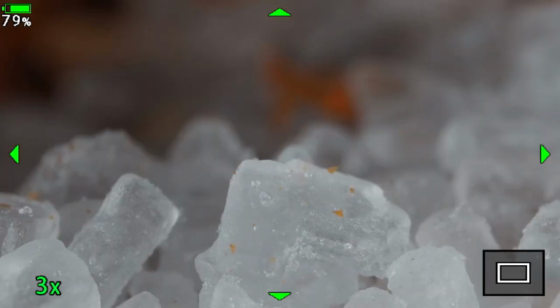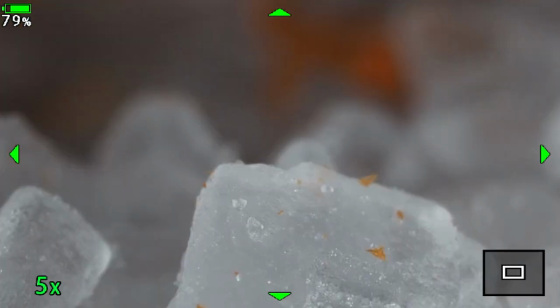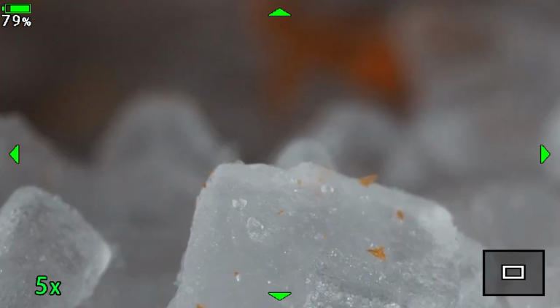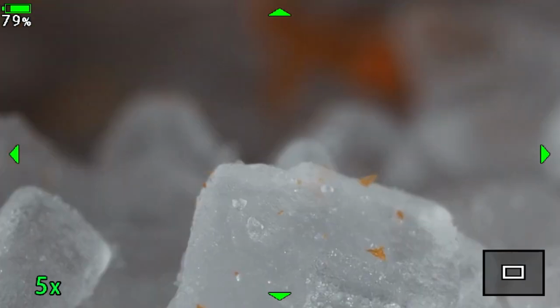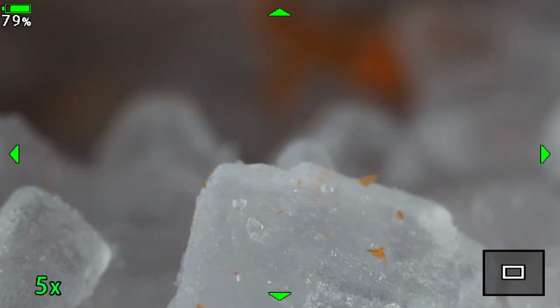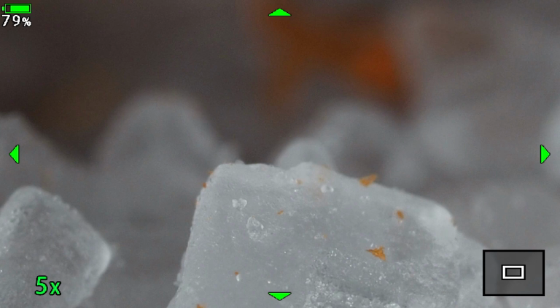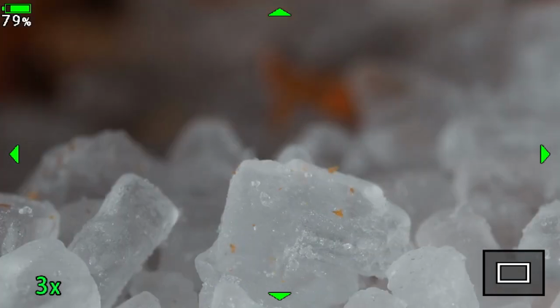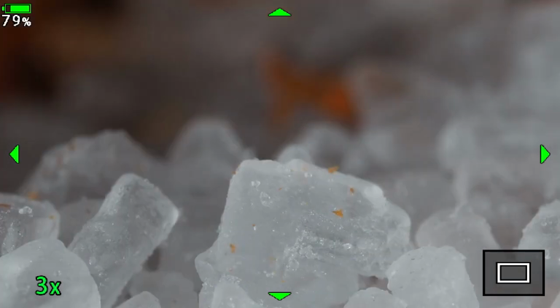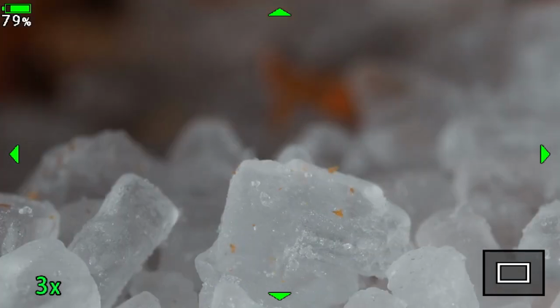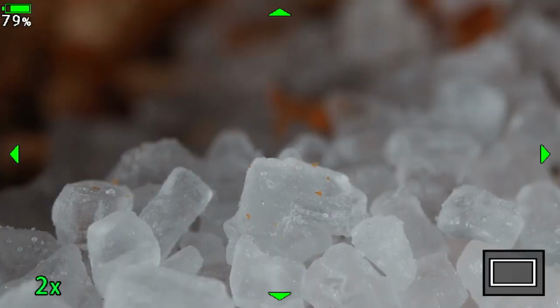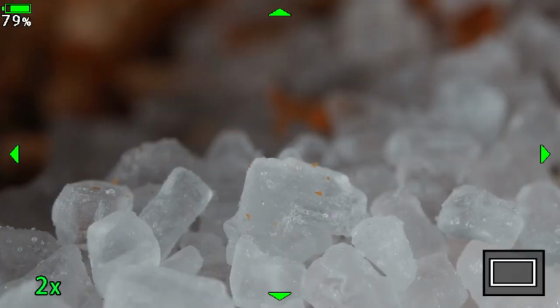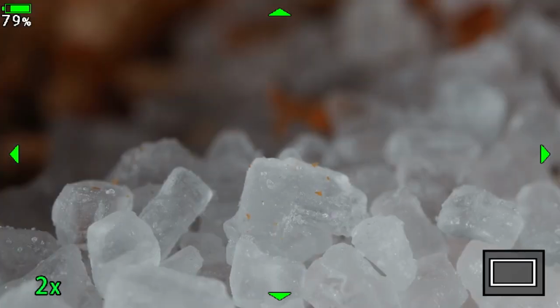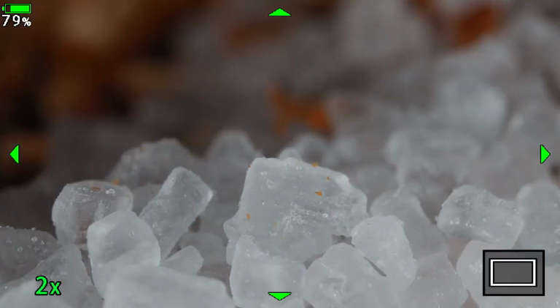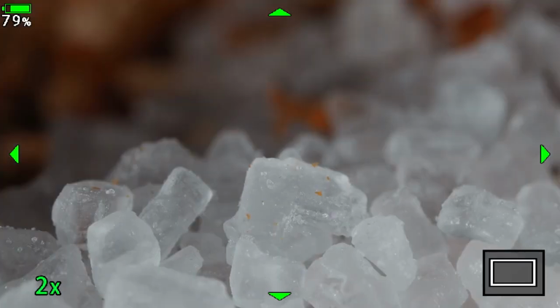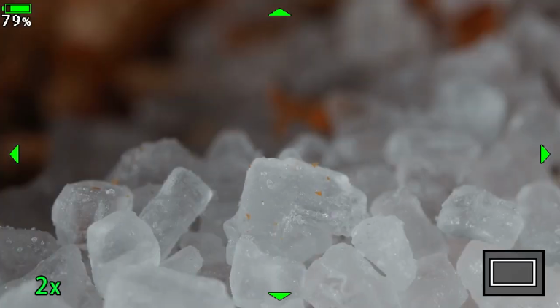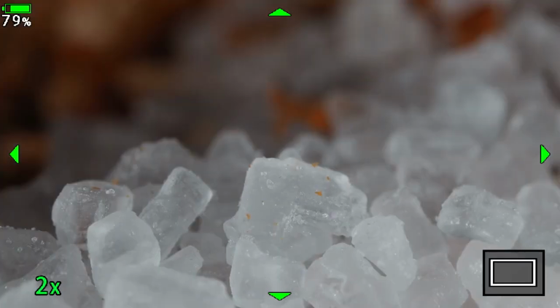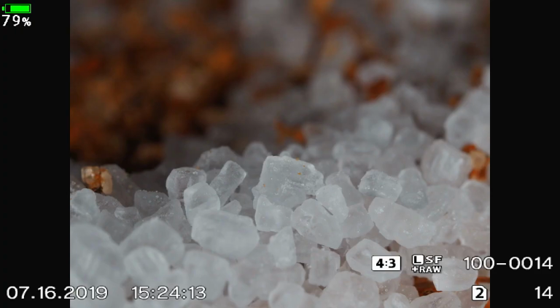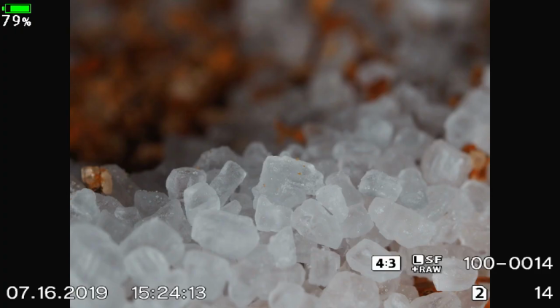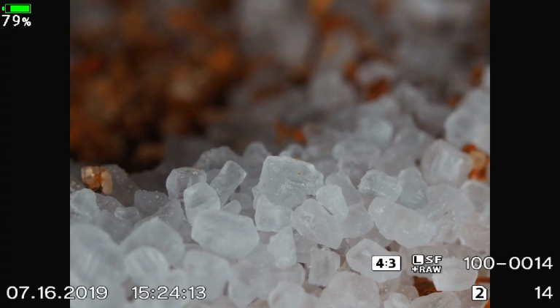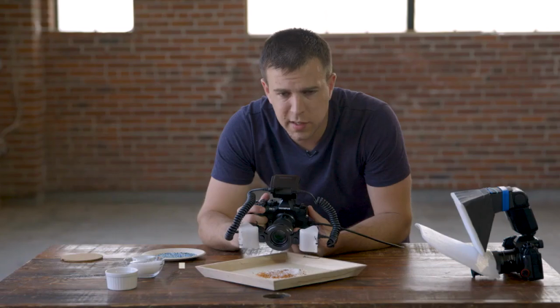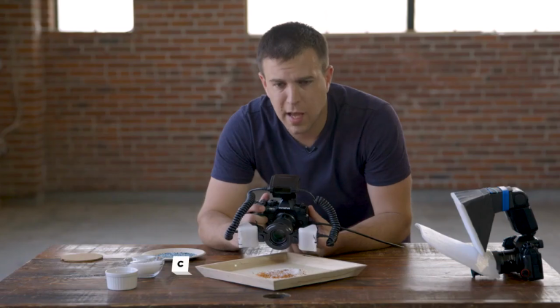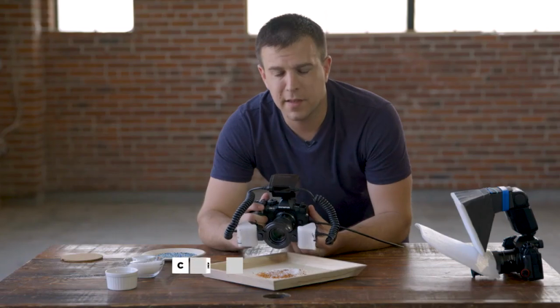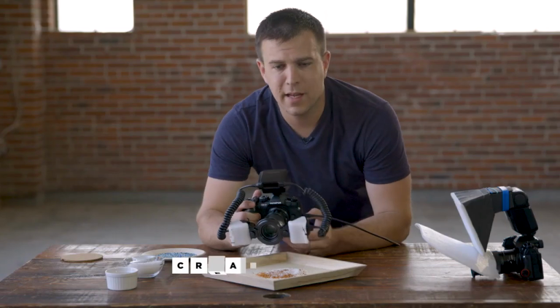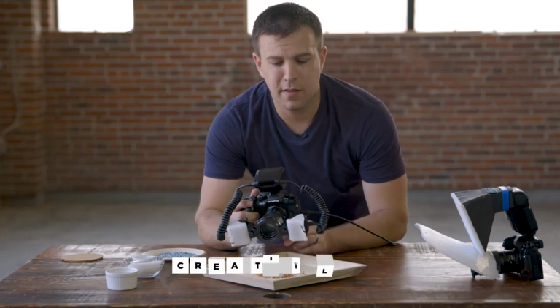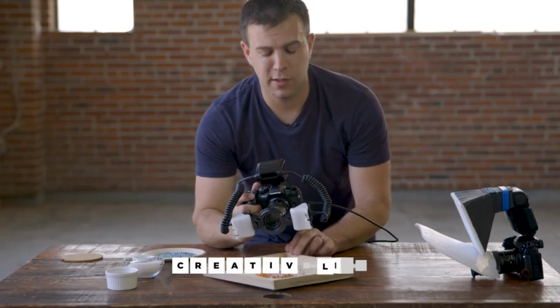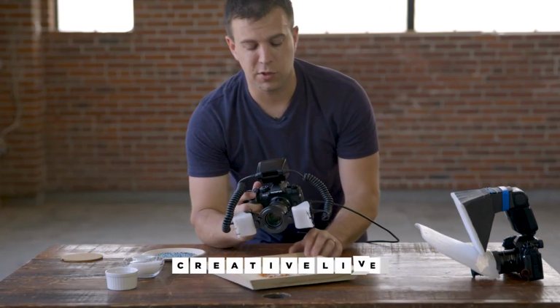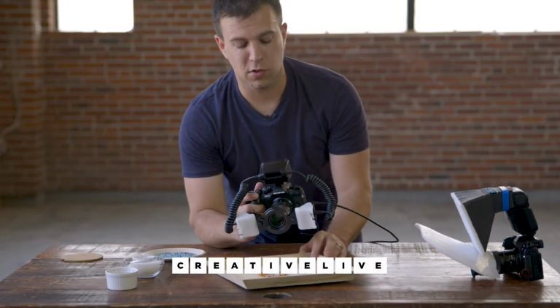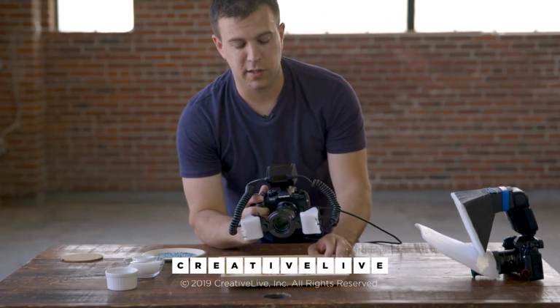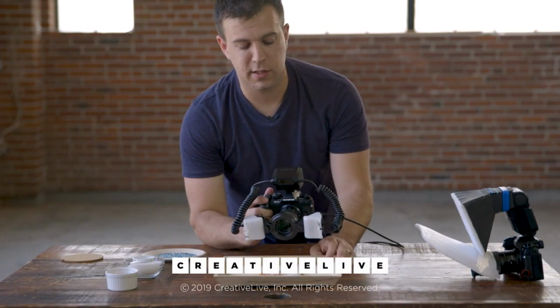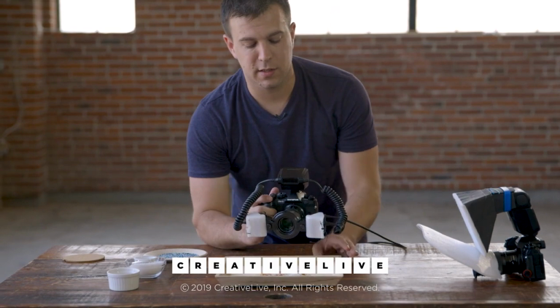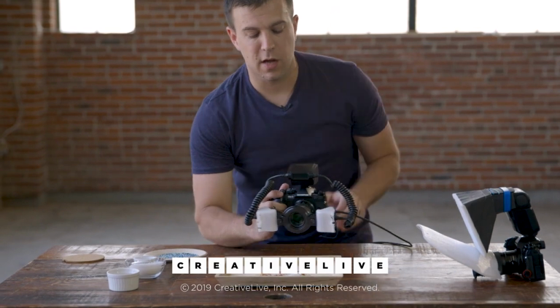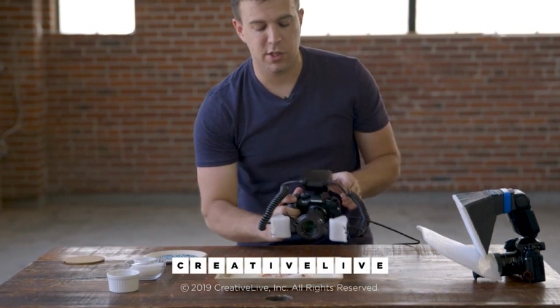So with very little effort and no special equipment, we can do a lot of experimenting and take these results and this knowledge from inside out into the field when we're shooting.